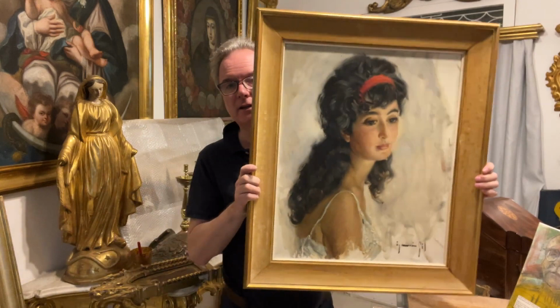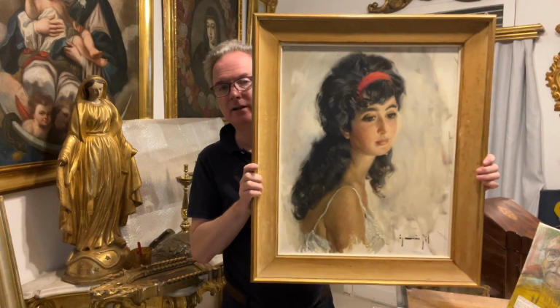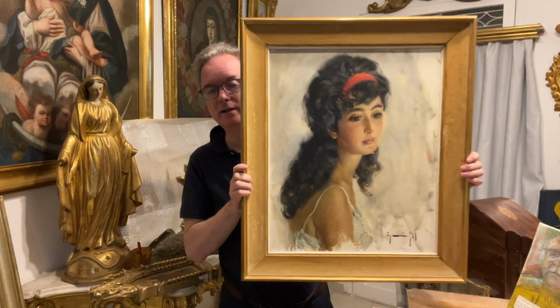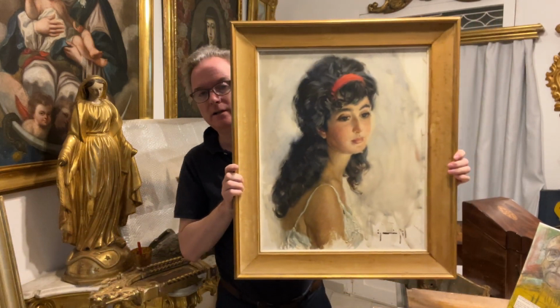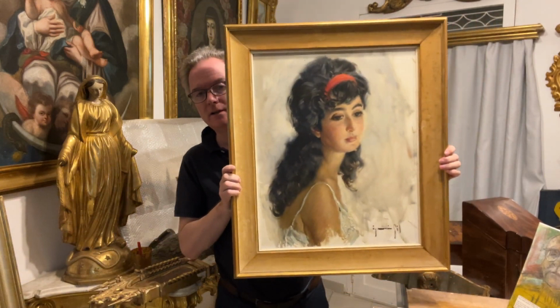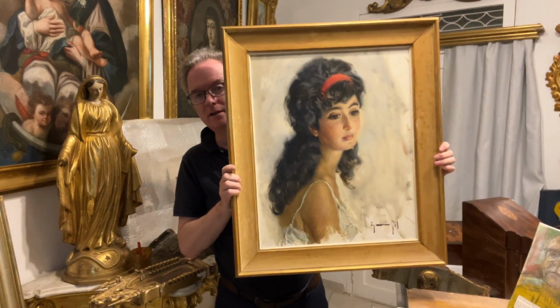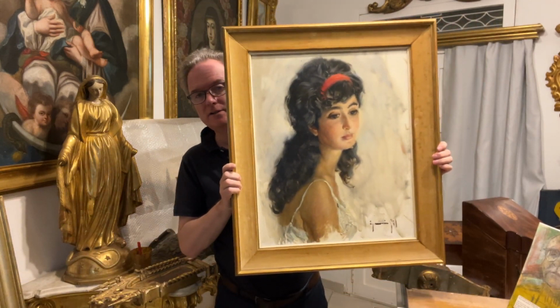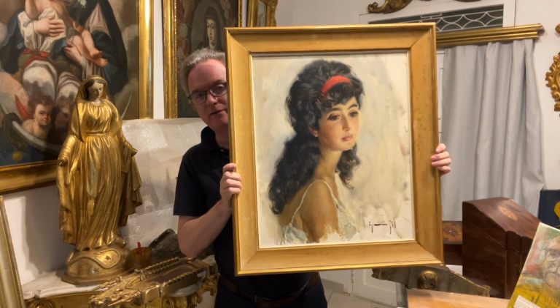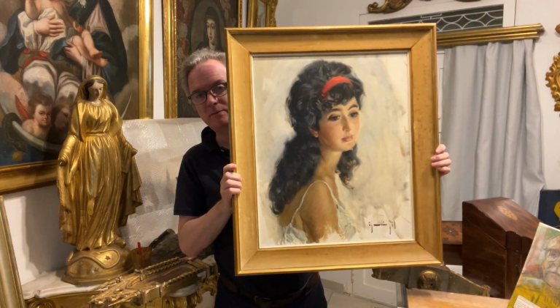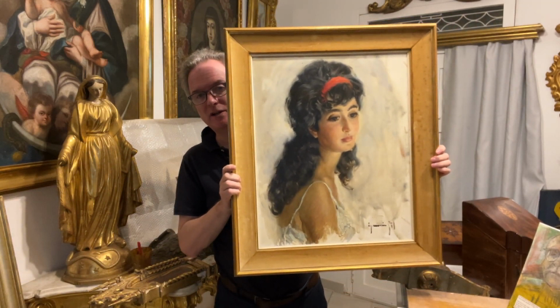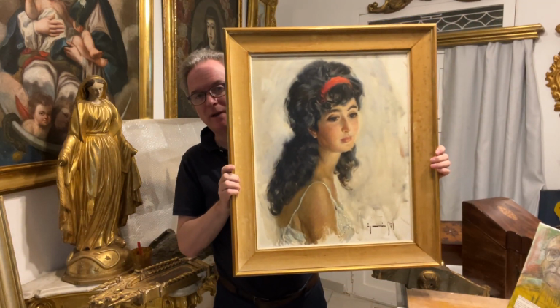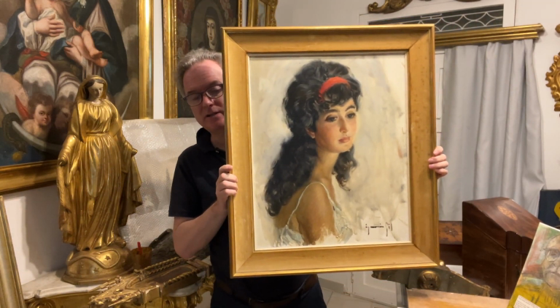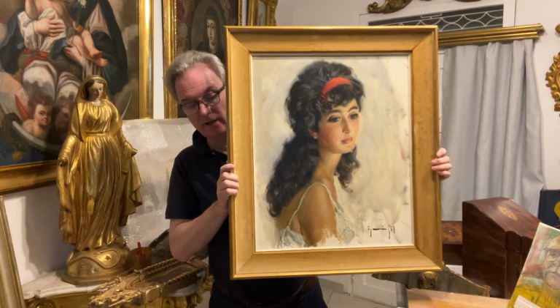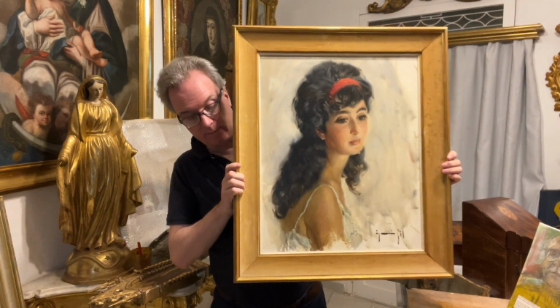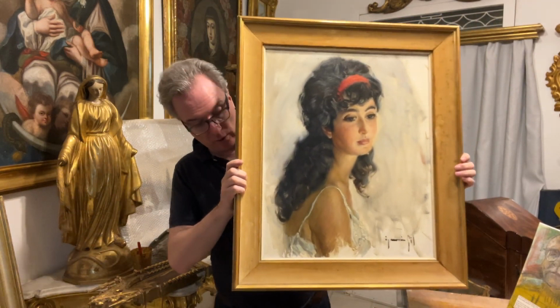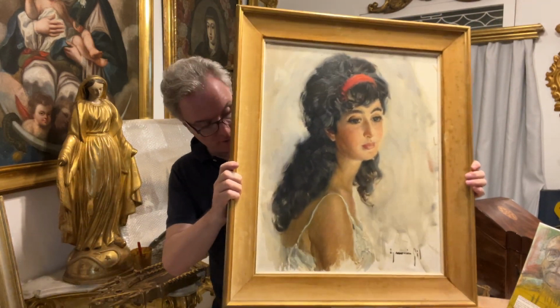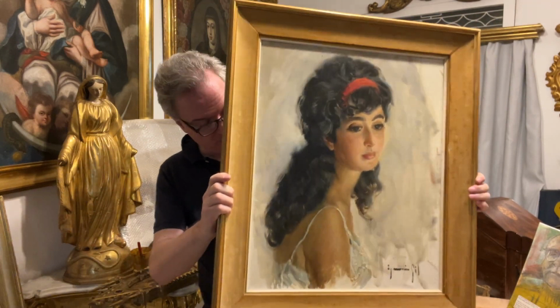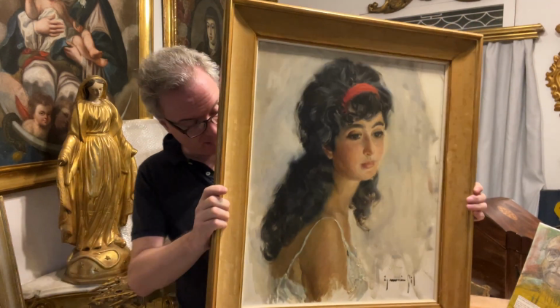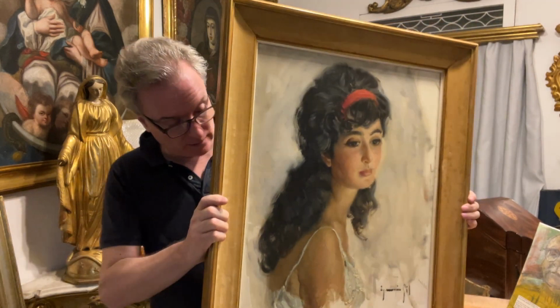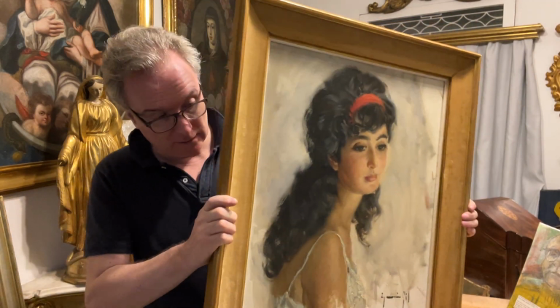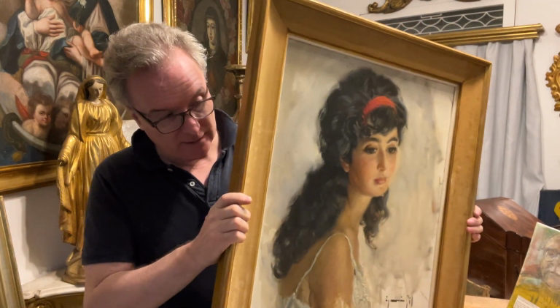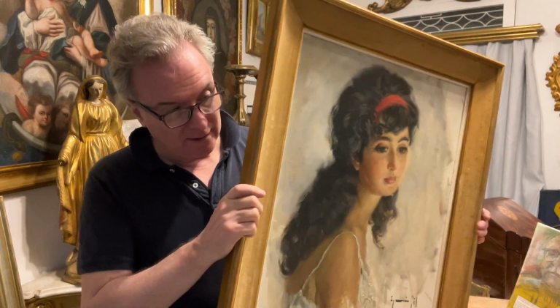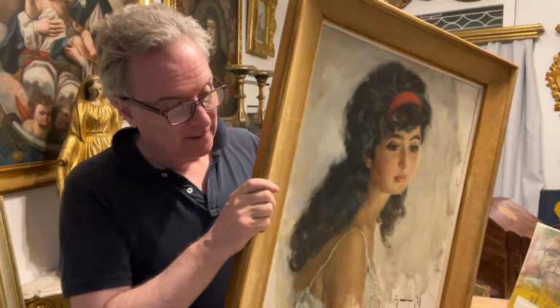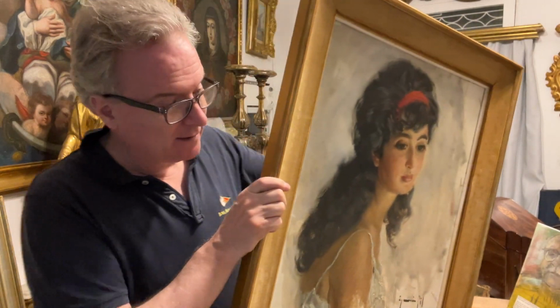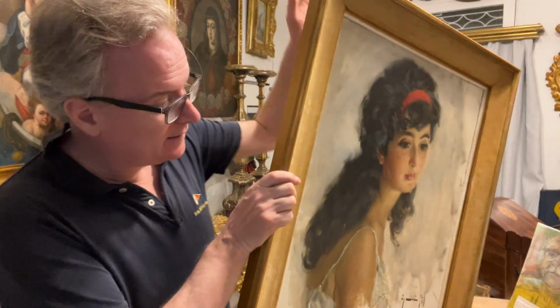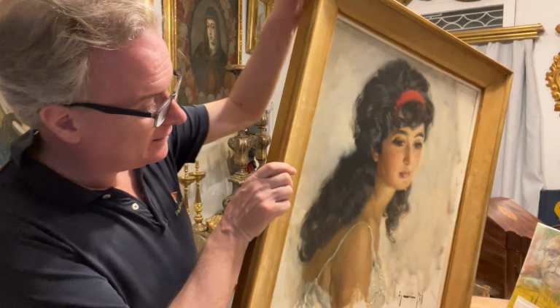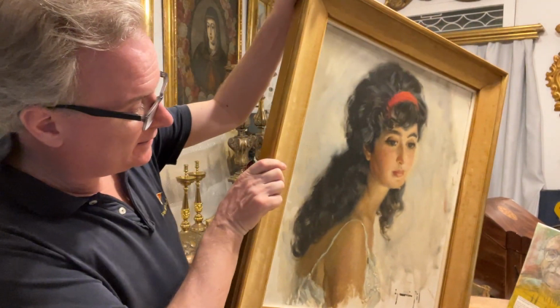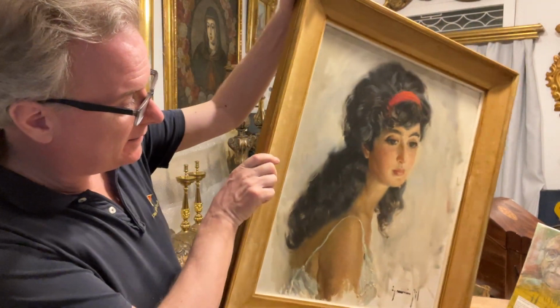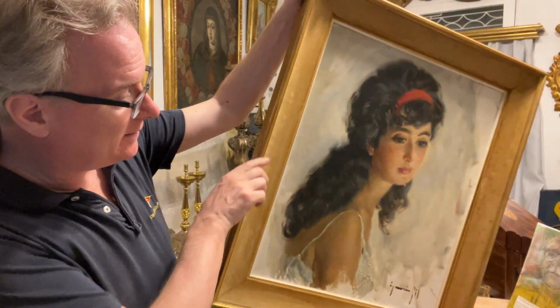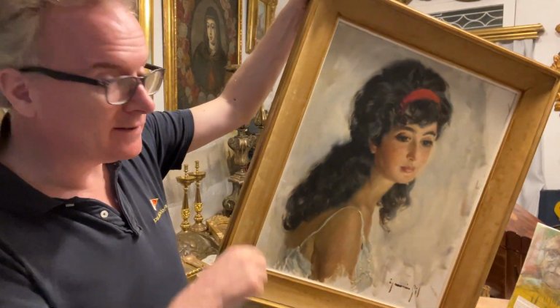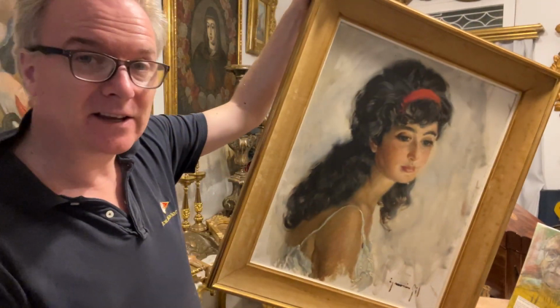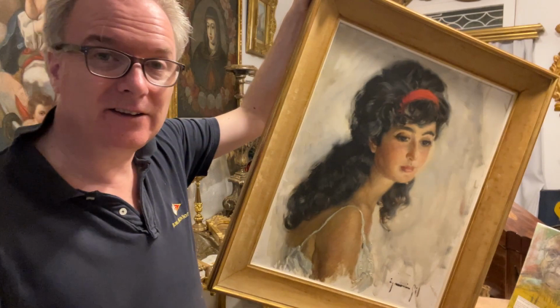So, a Spanish painting in Malta, for sale. Thank you.